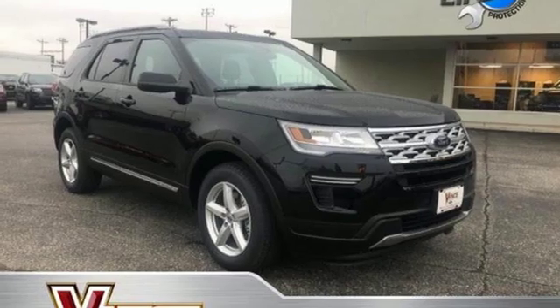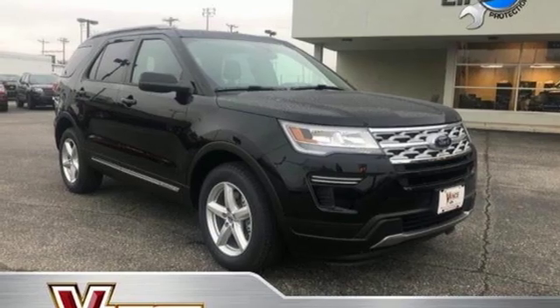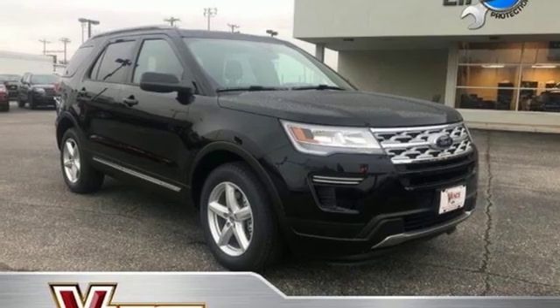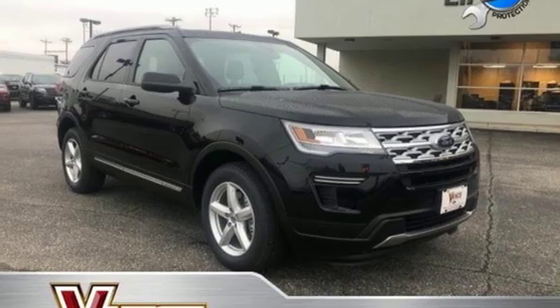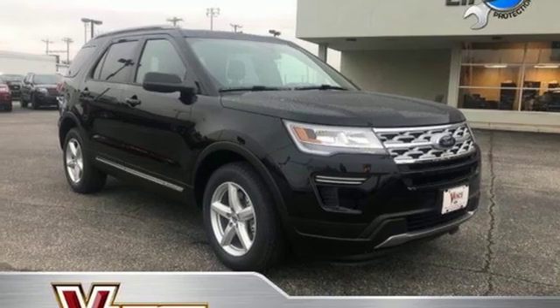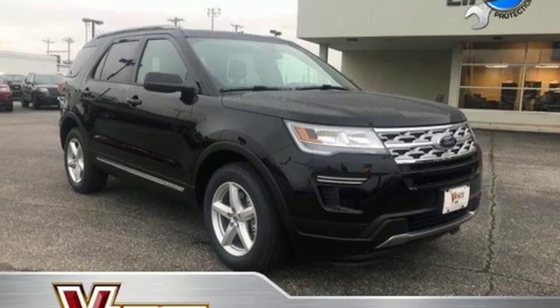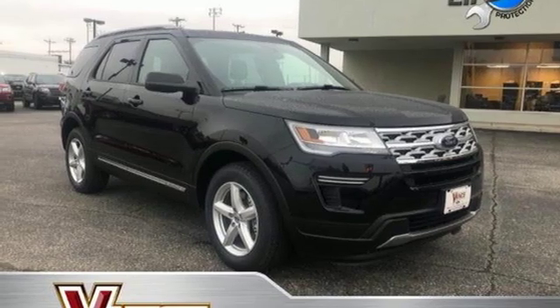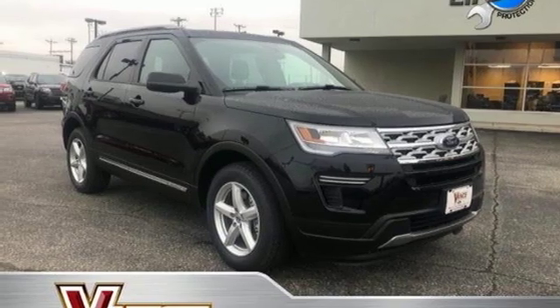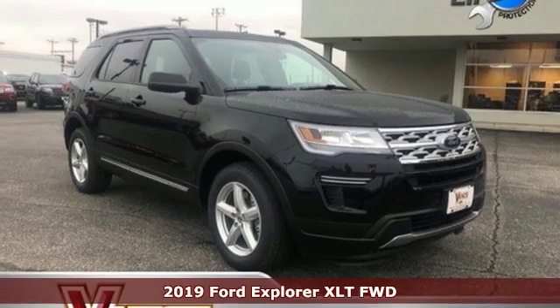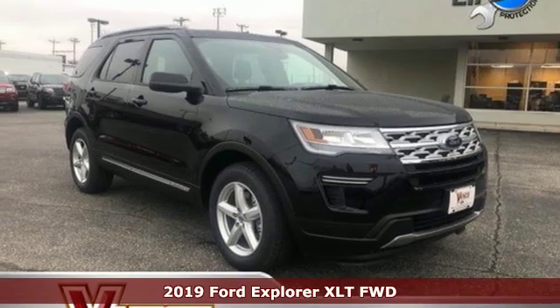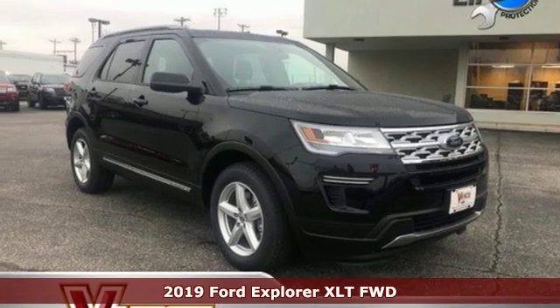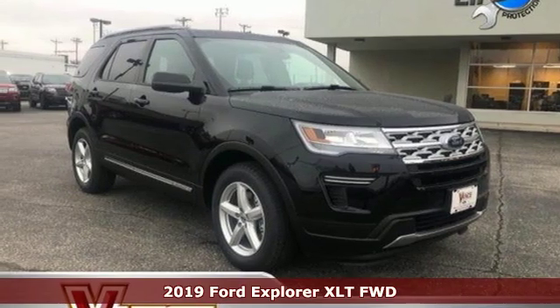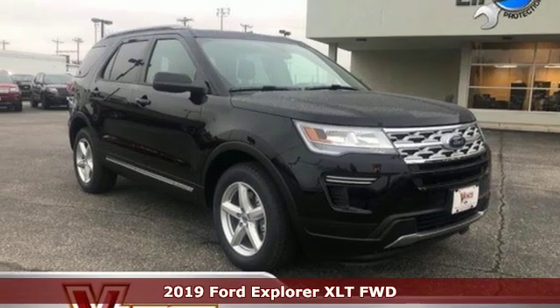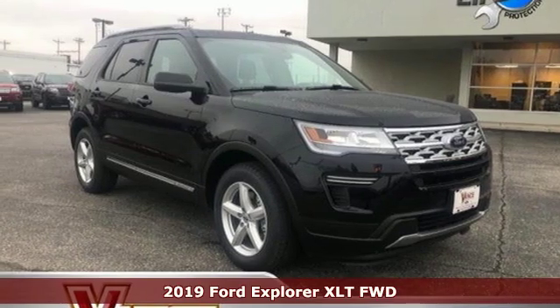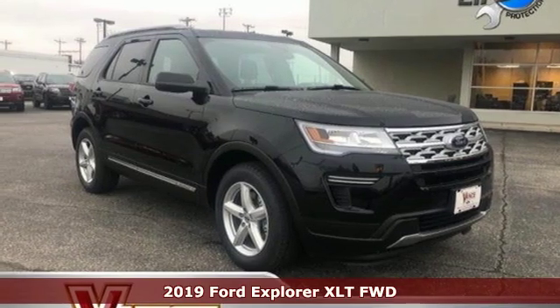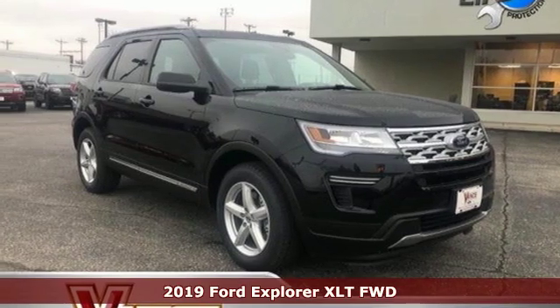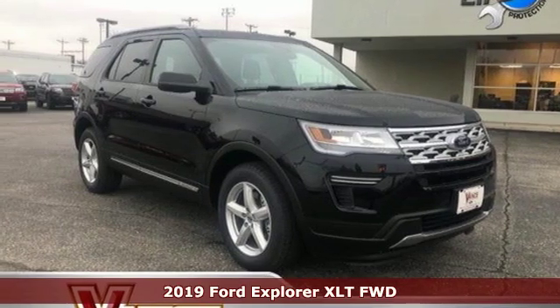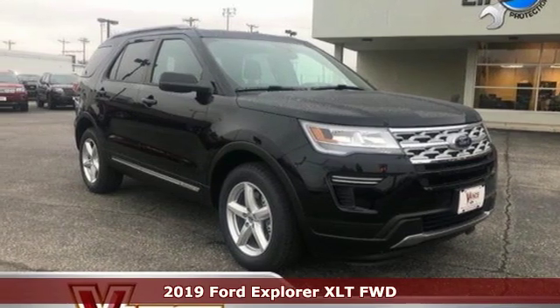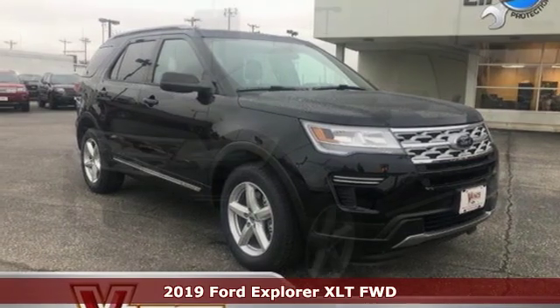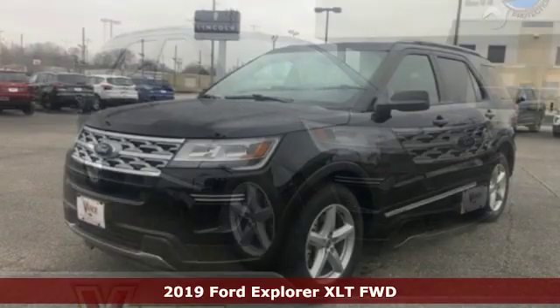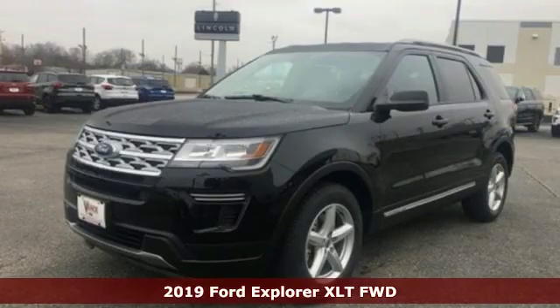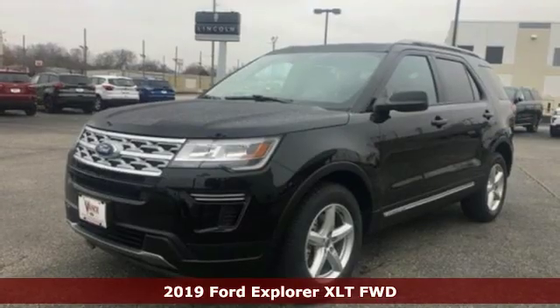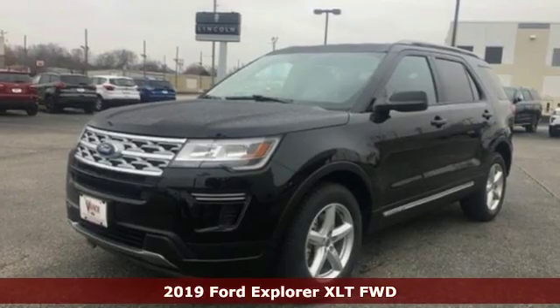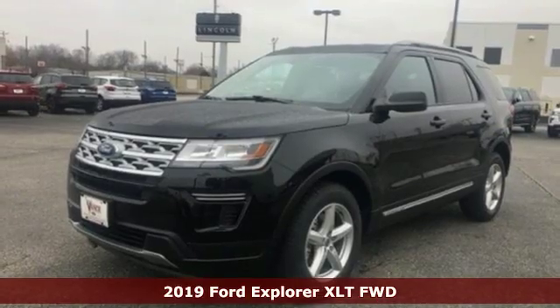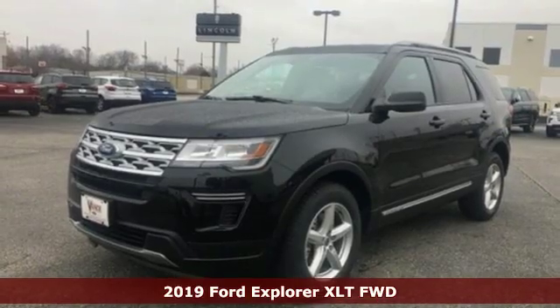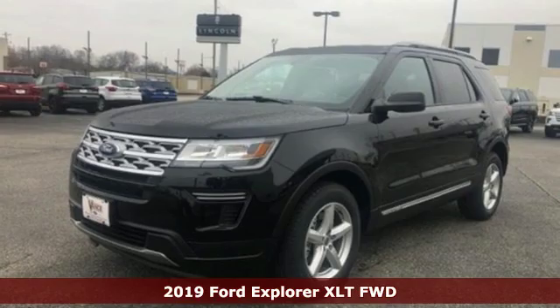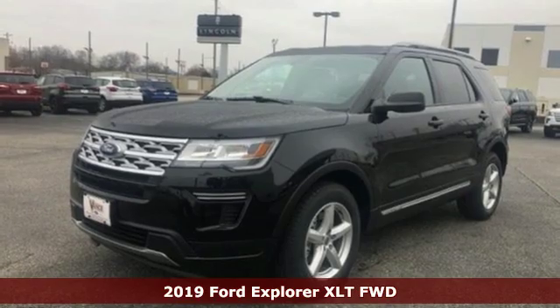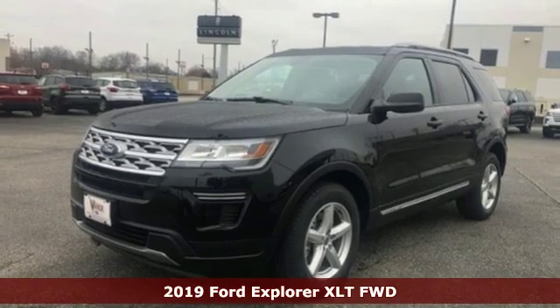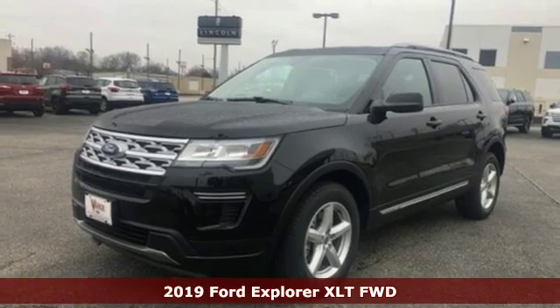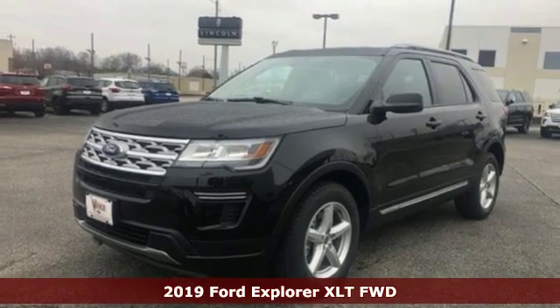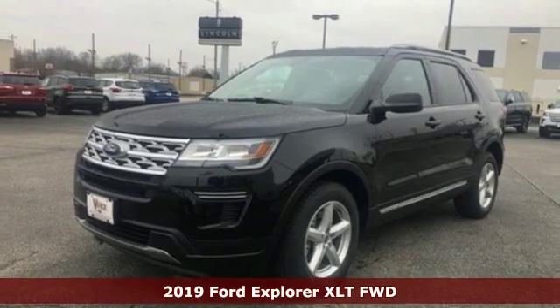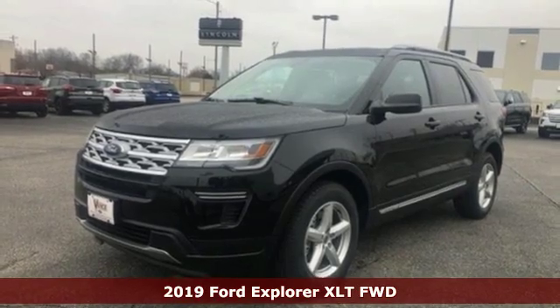Here's a new 2019 Ford Explorer. Ford is America's best-selling vehicle brand.